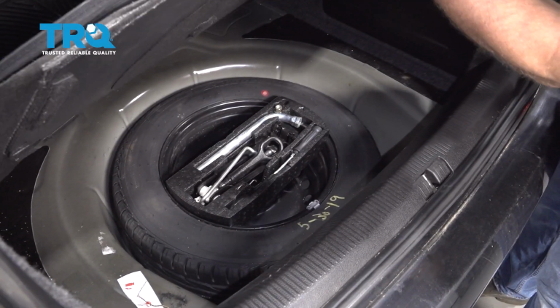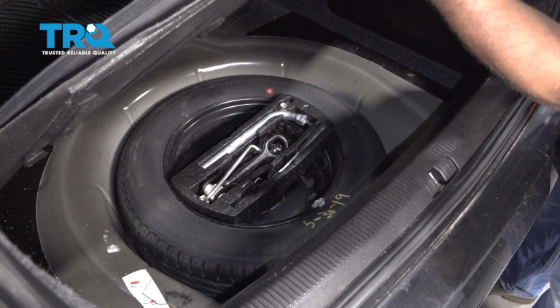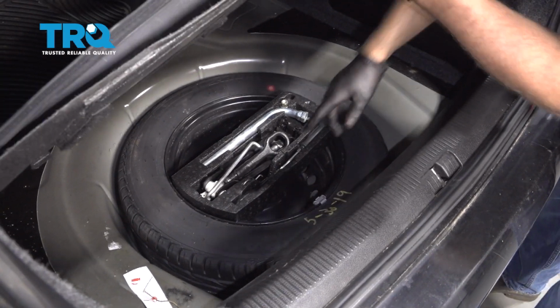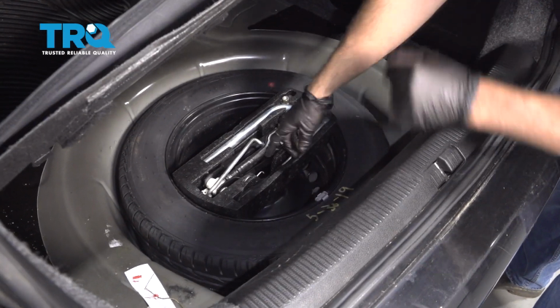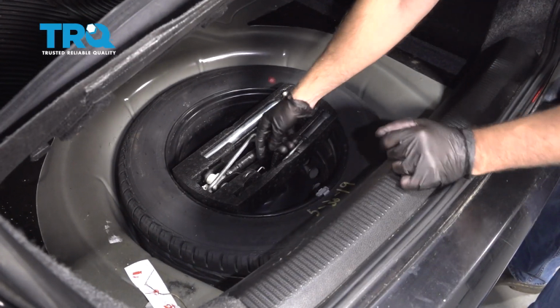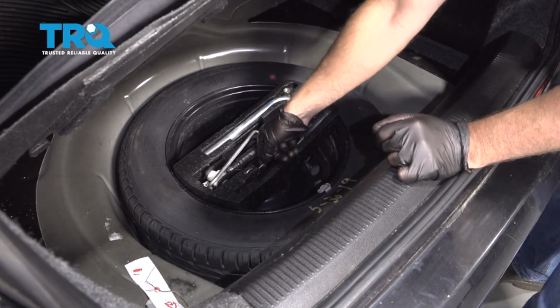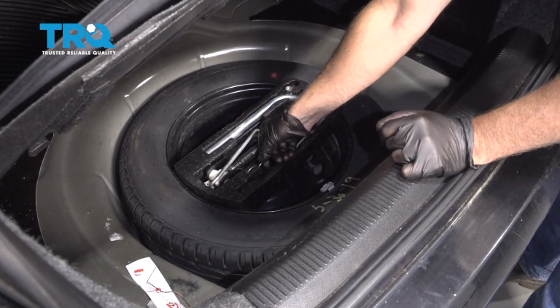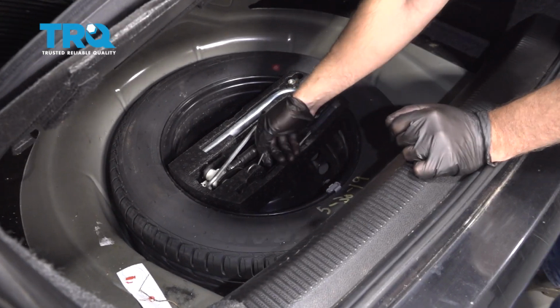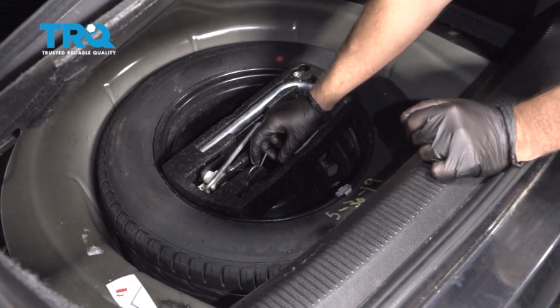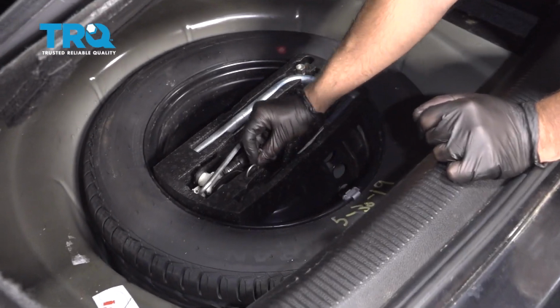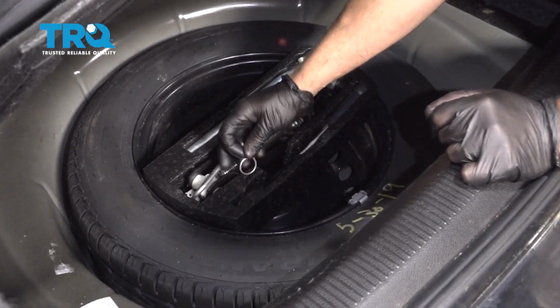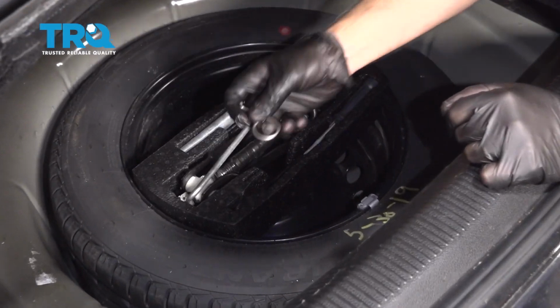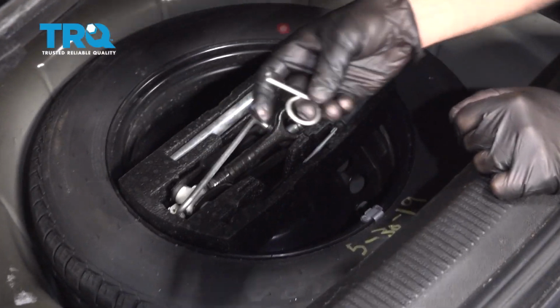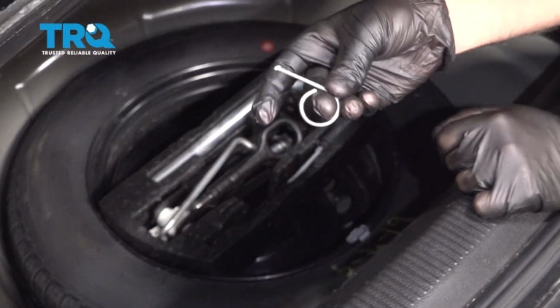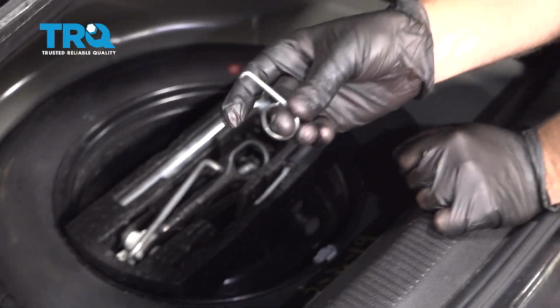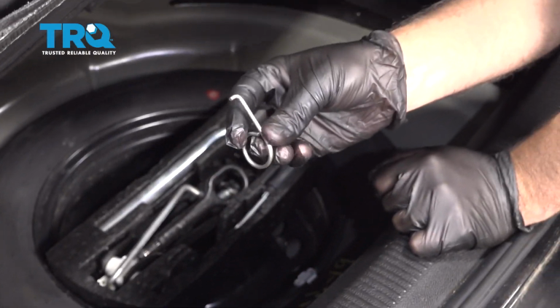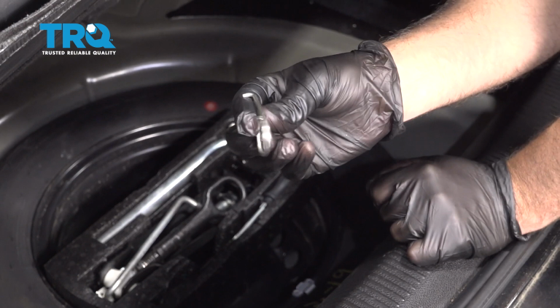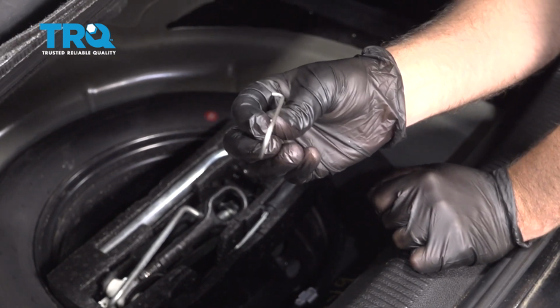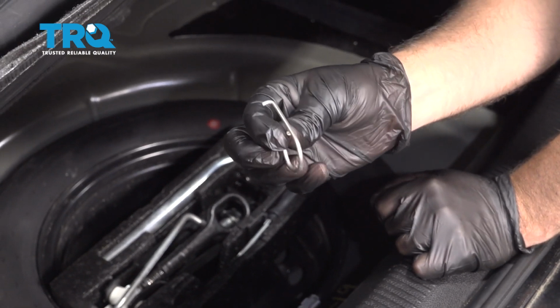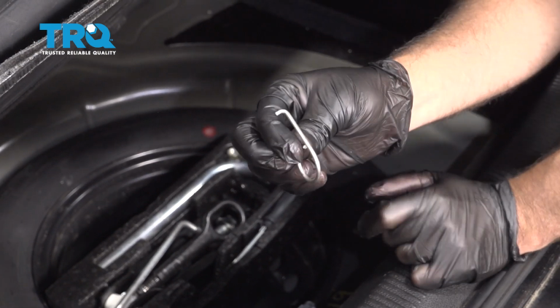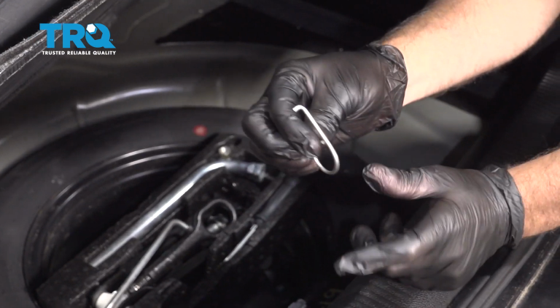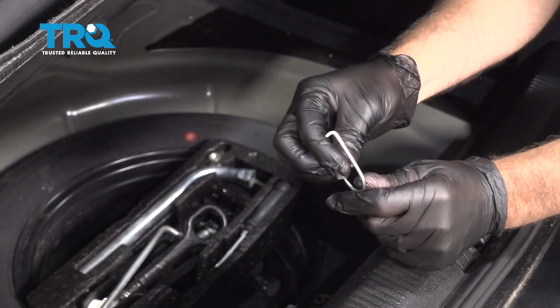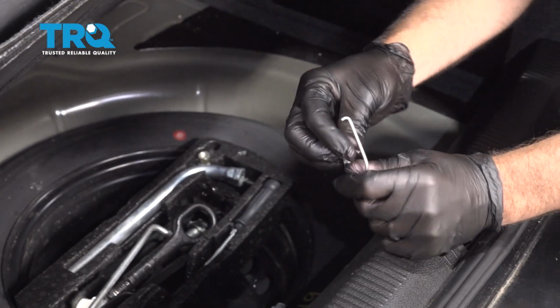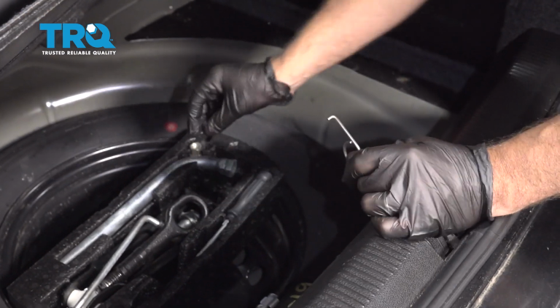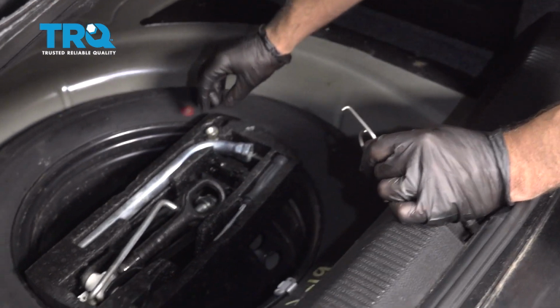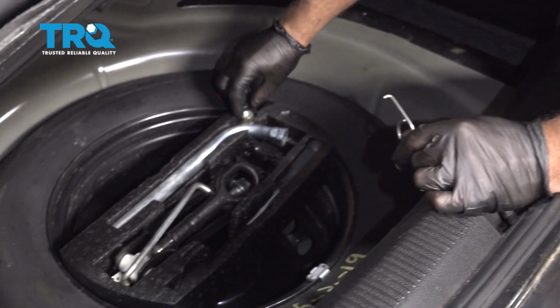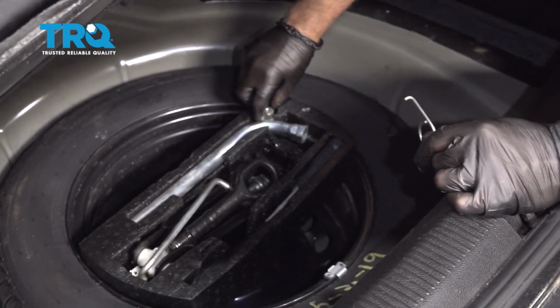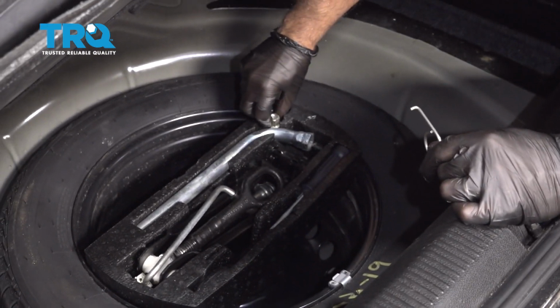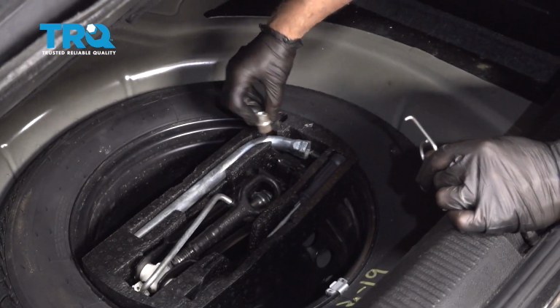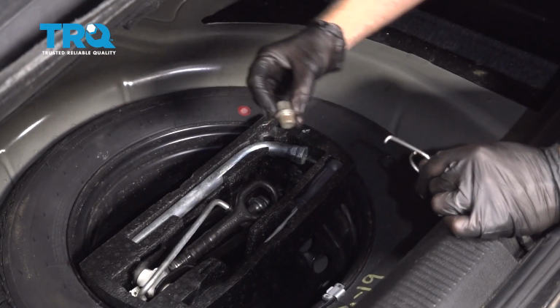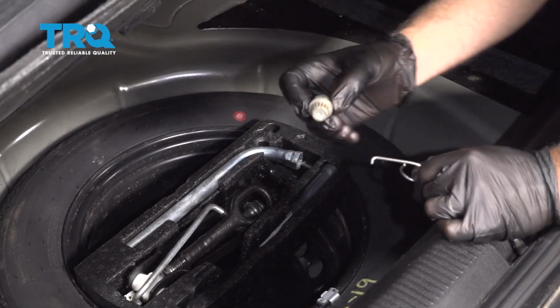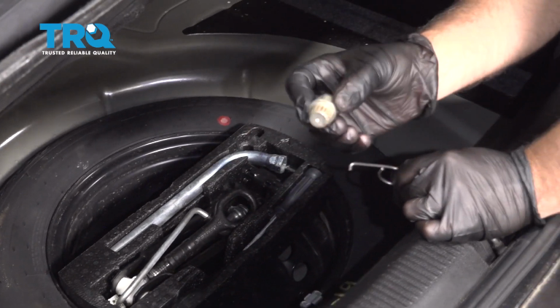In the trunk, you're gonna need this hook right here, so grab that. And also, you're gonna need the wheel lock key.